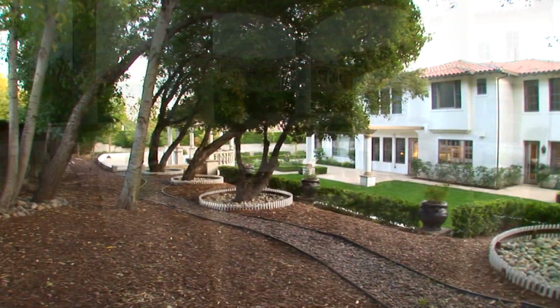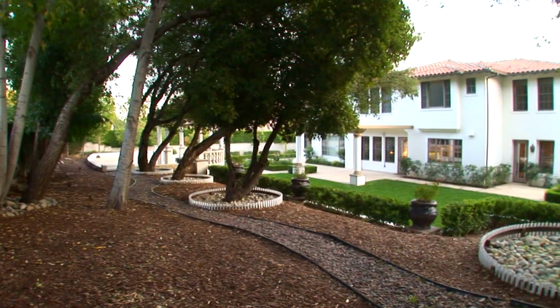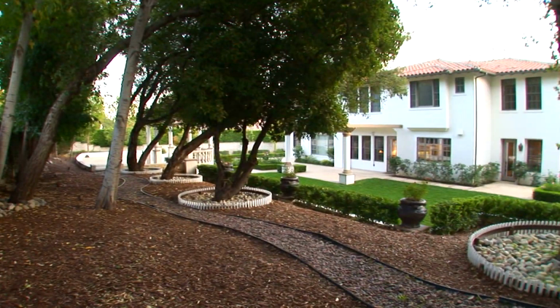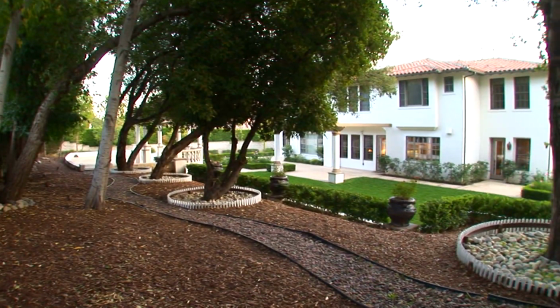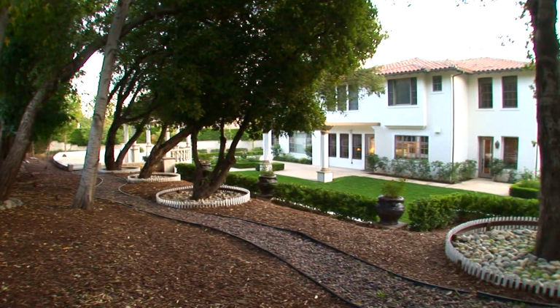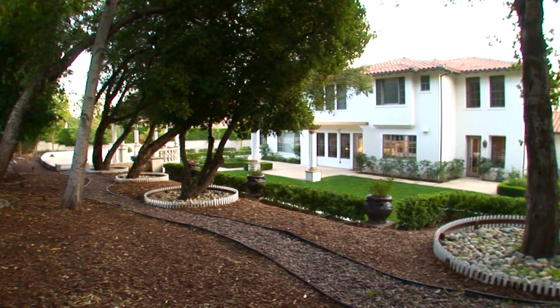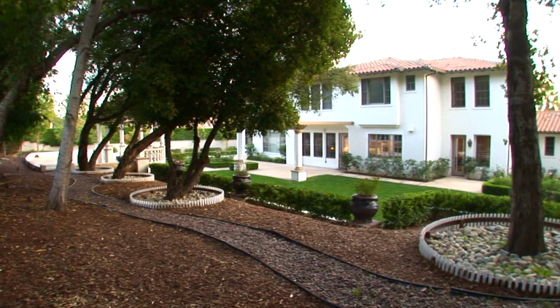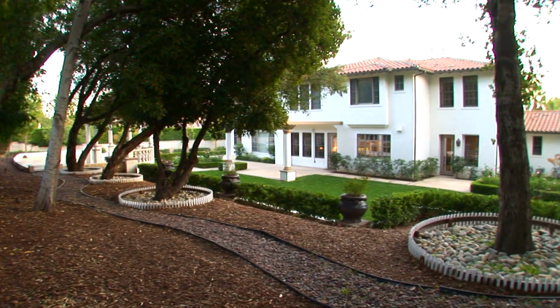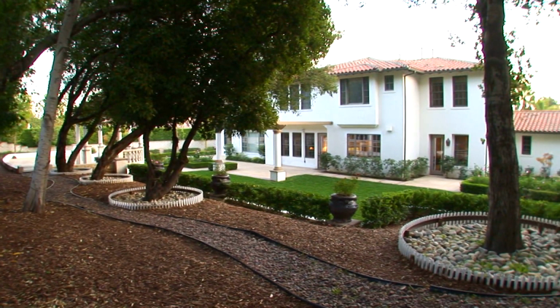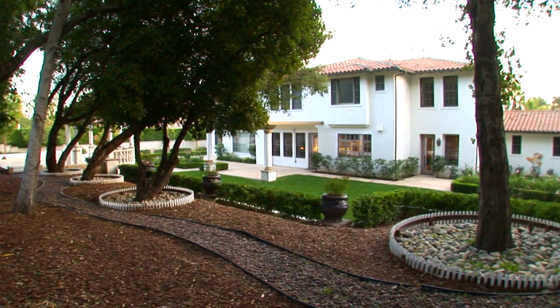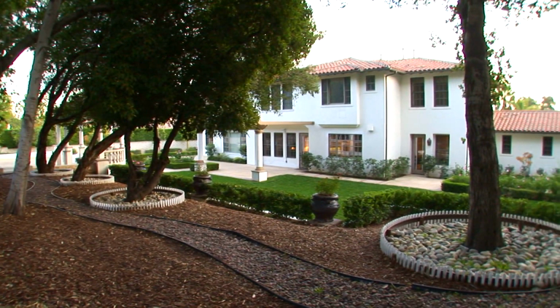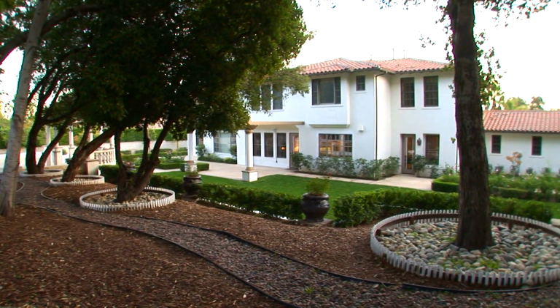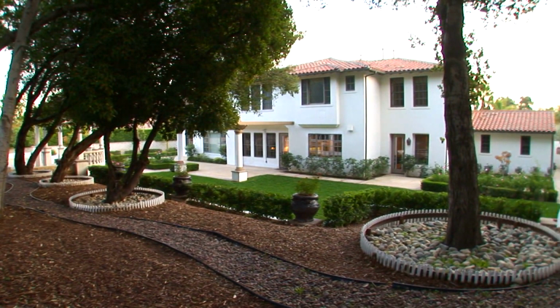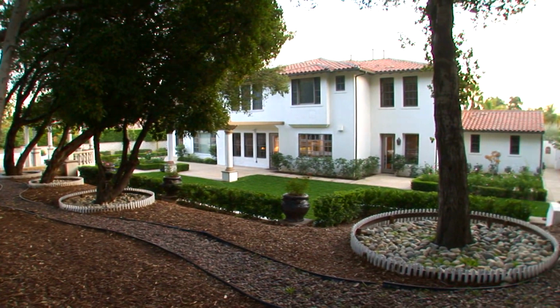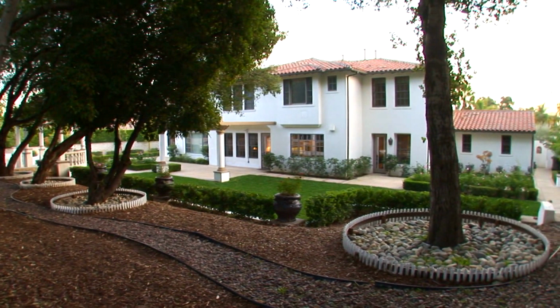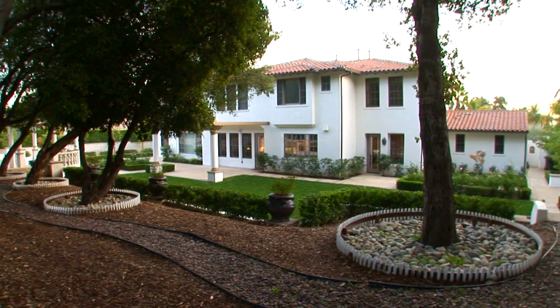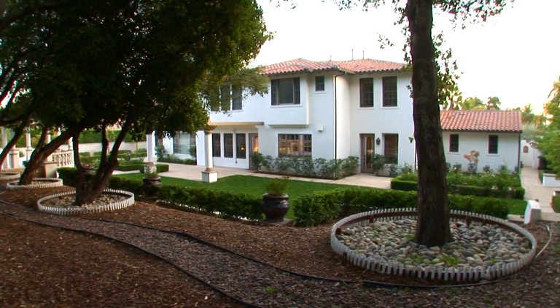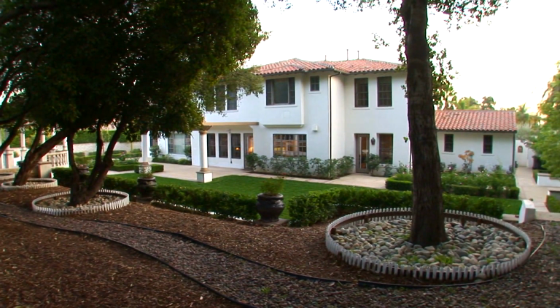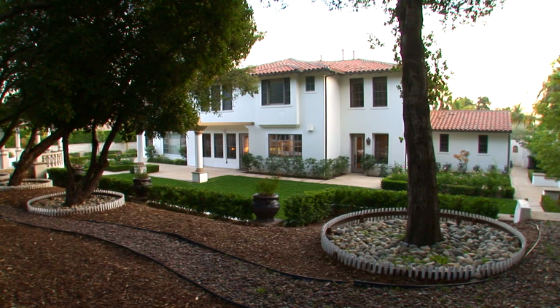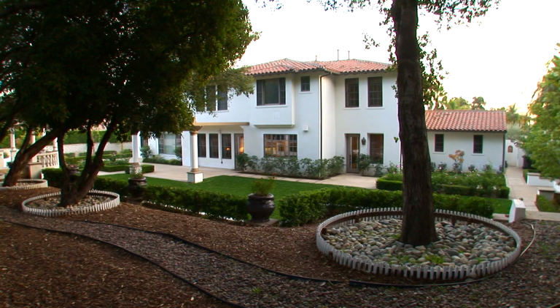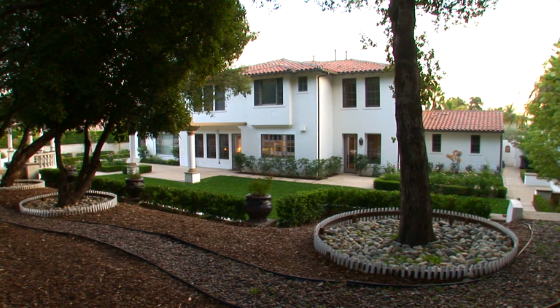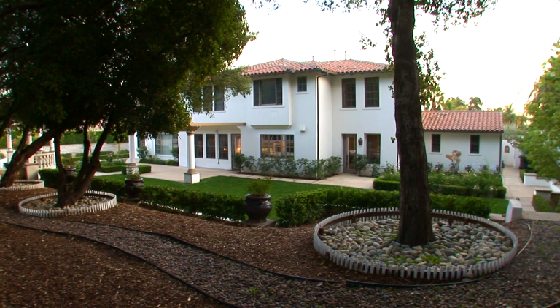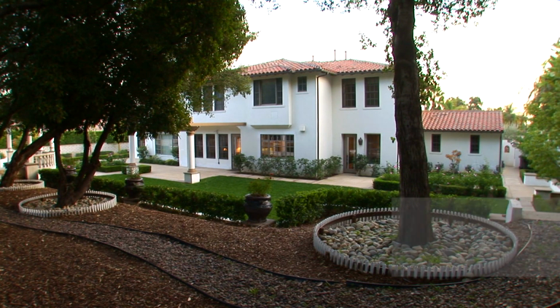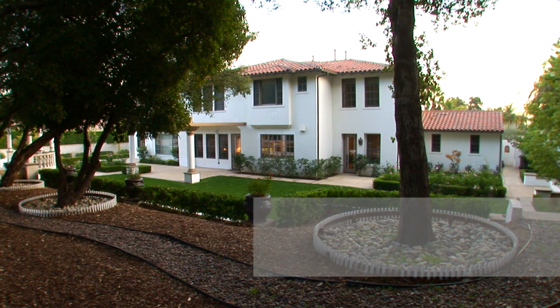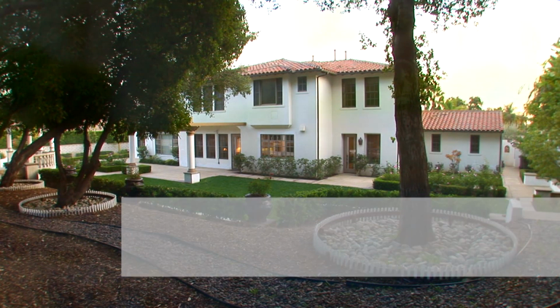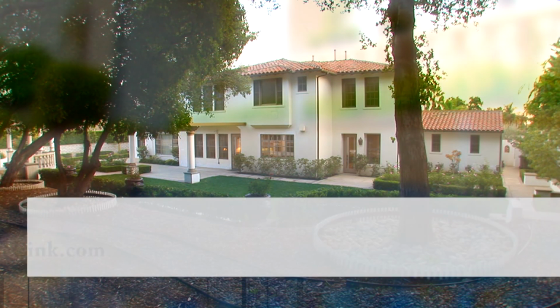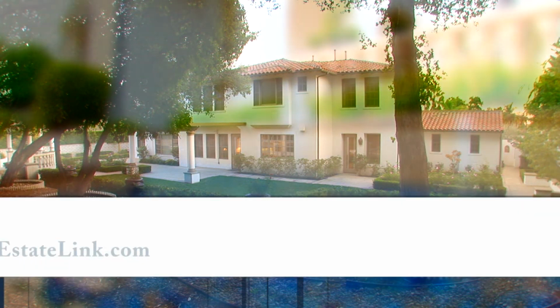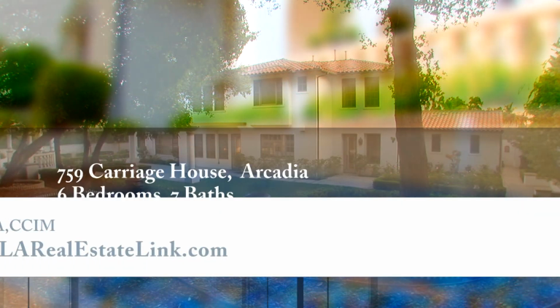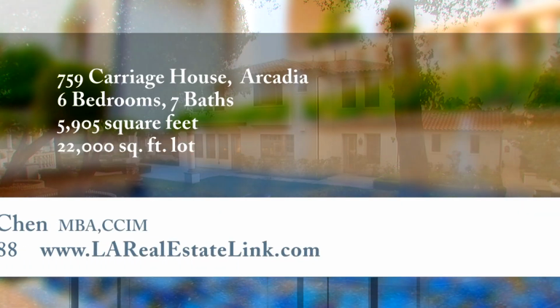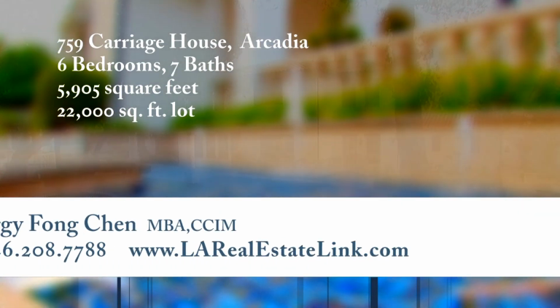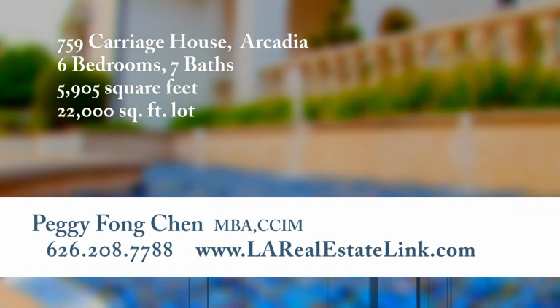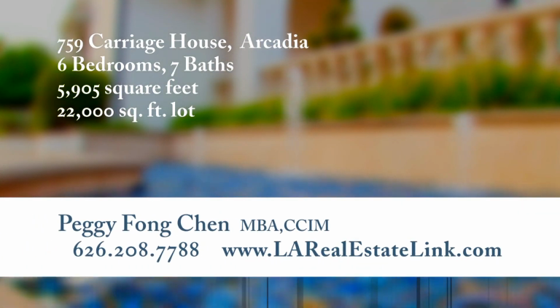Please contact the agent for further information on this wonderful property.